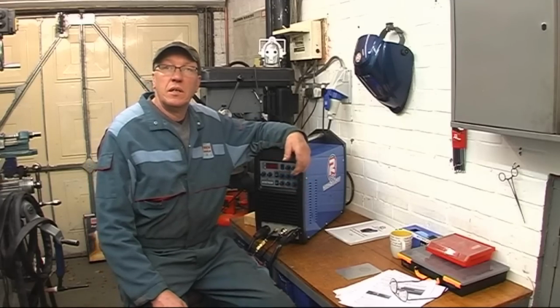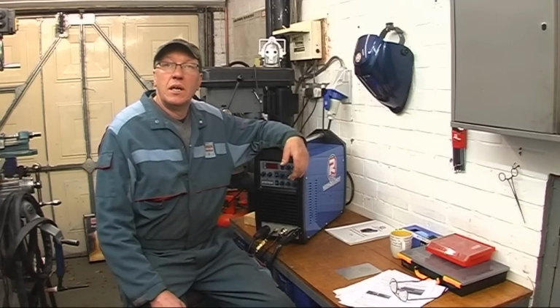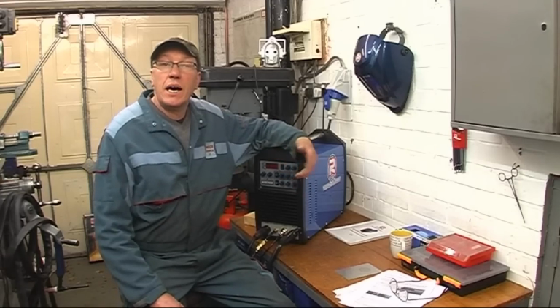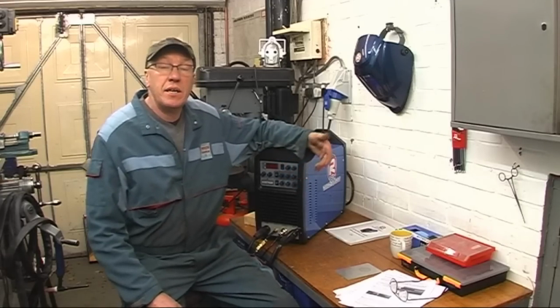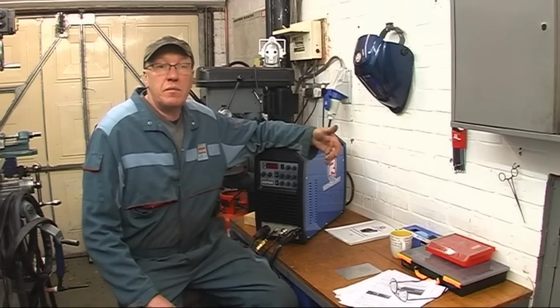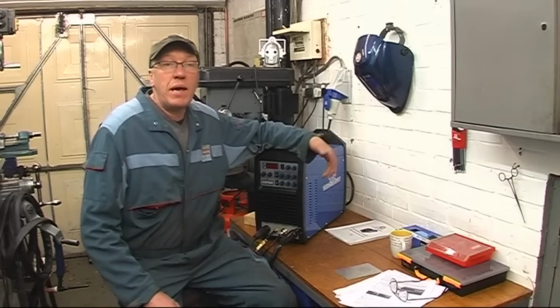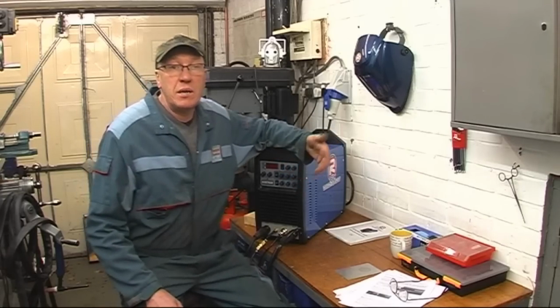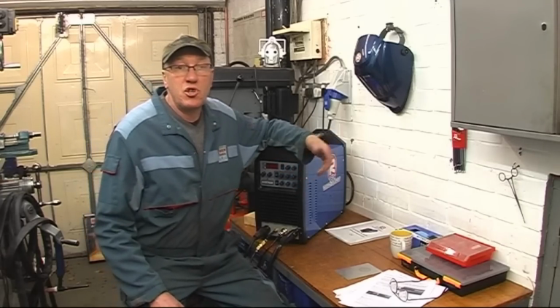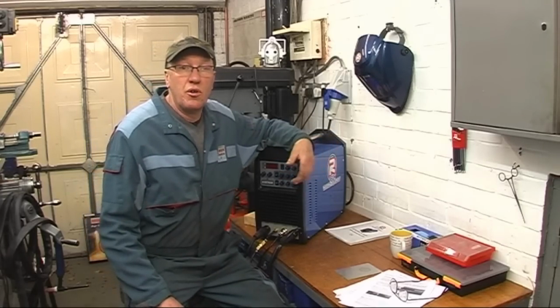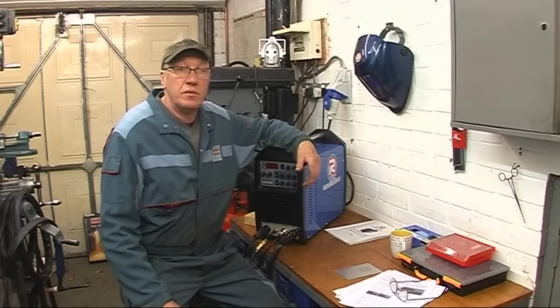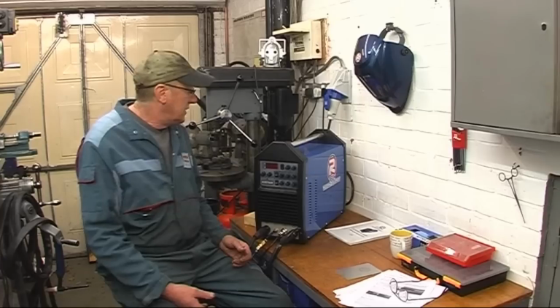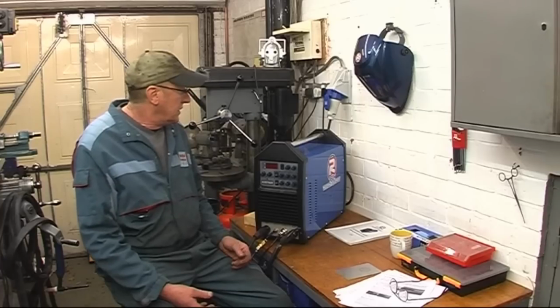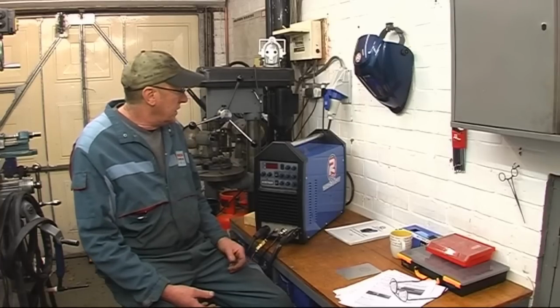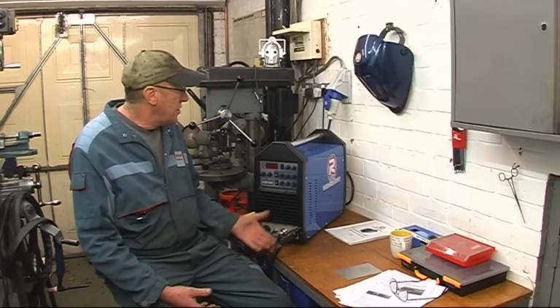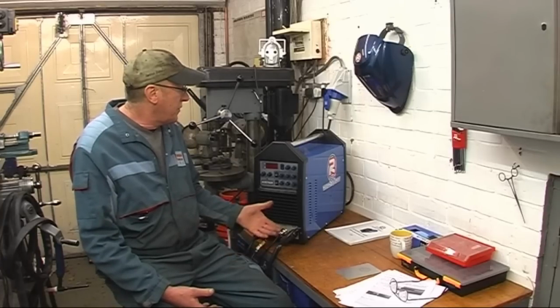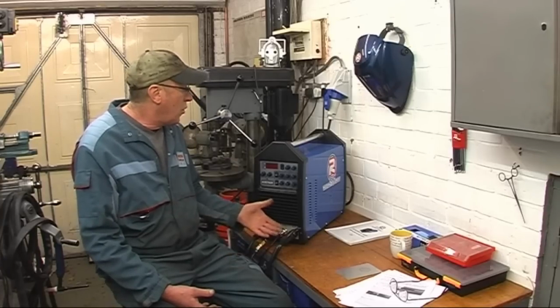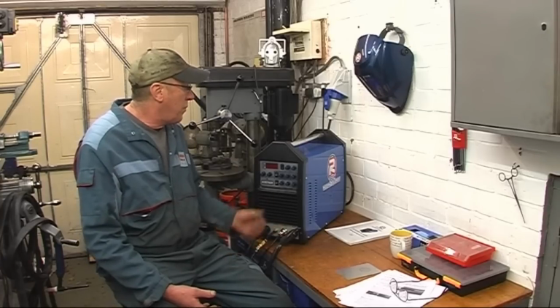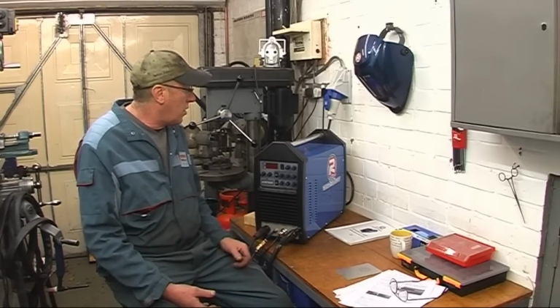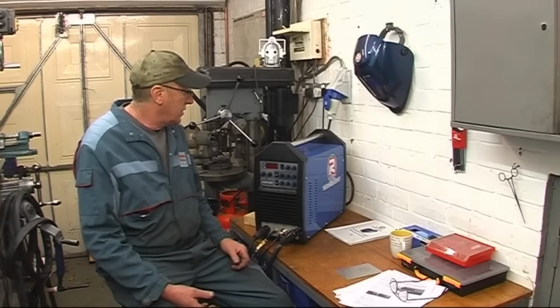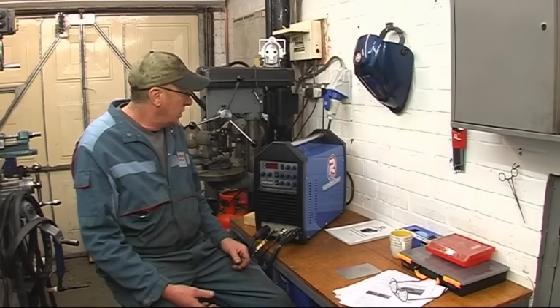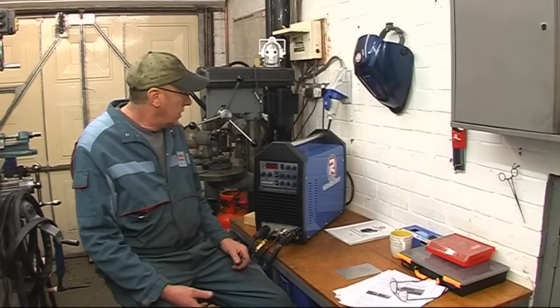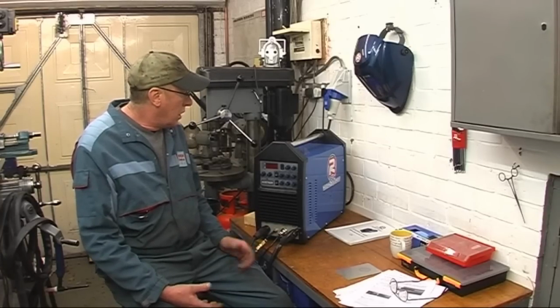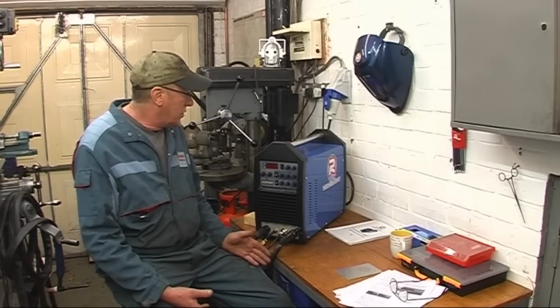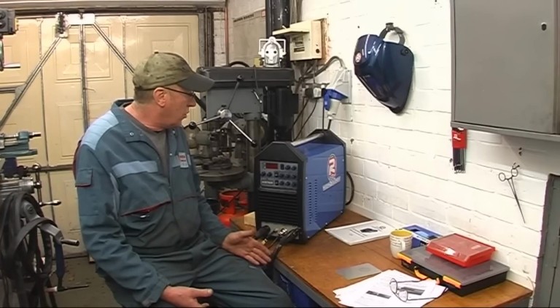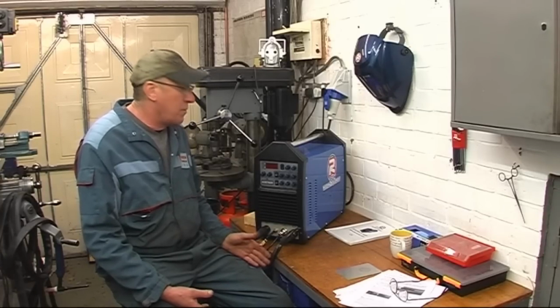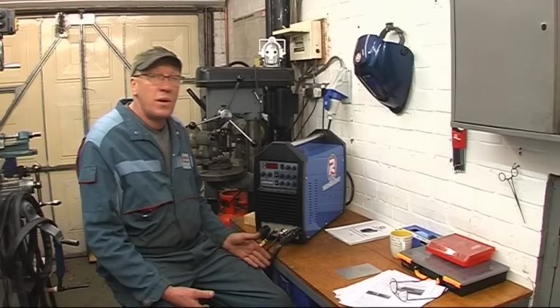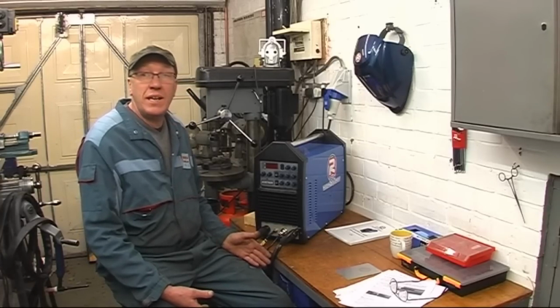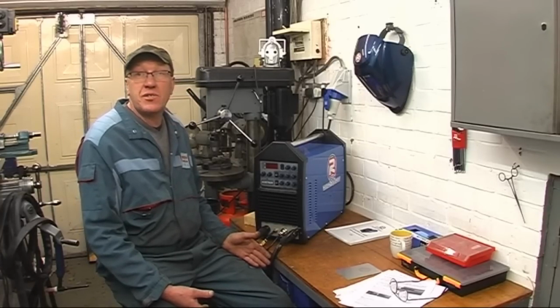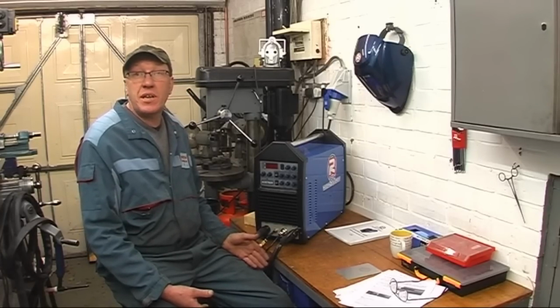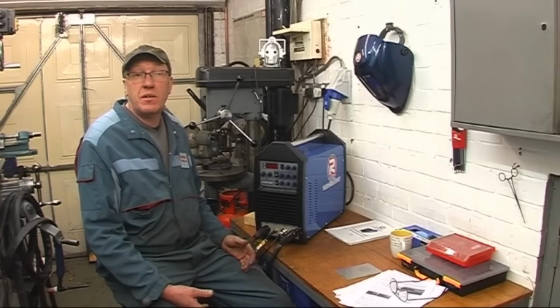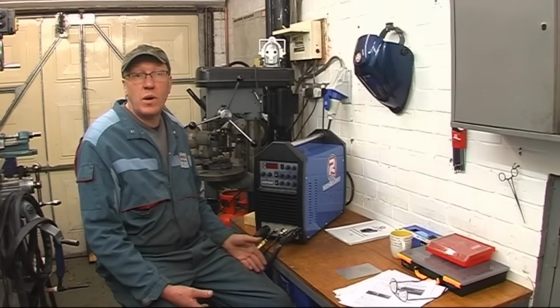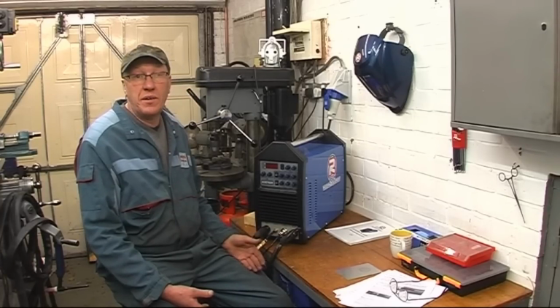Hi, my name's John. In this, the fourth part, we're going to talk about AC welding.